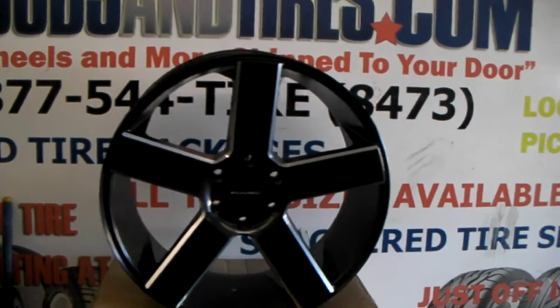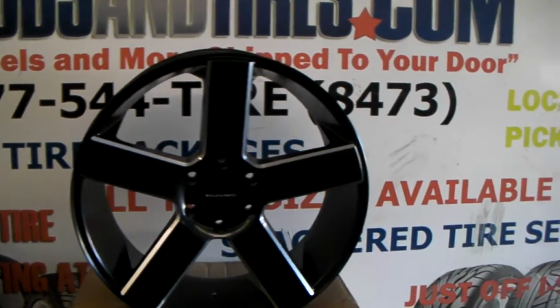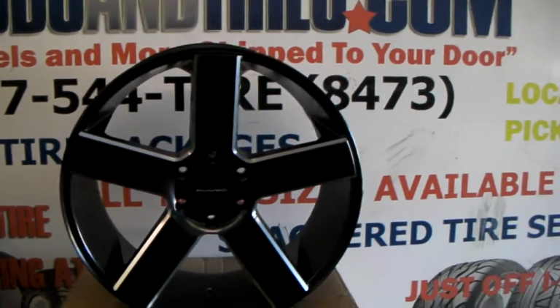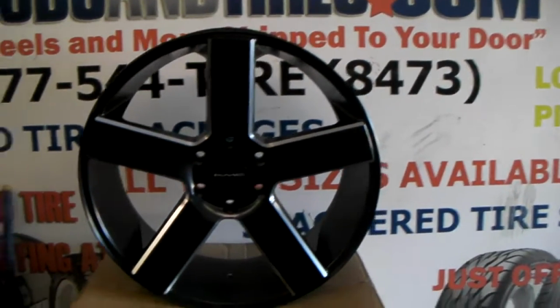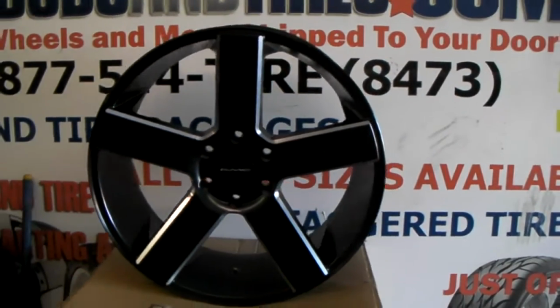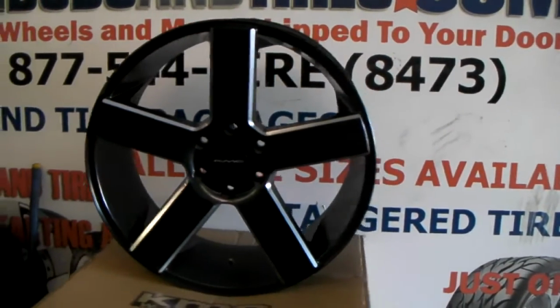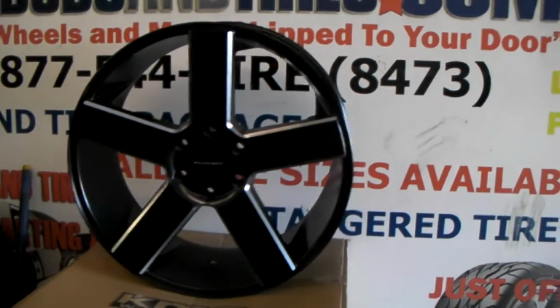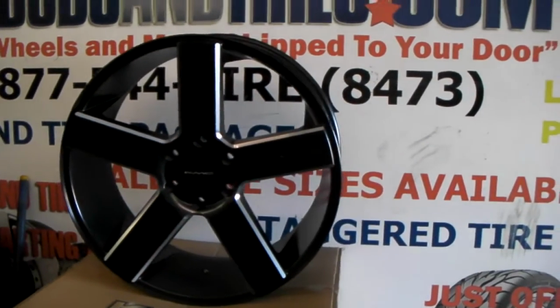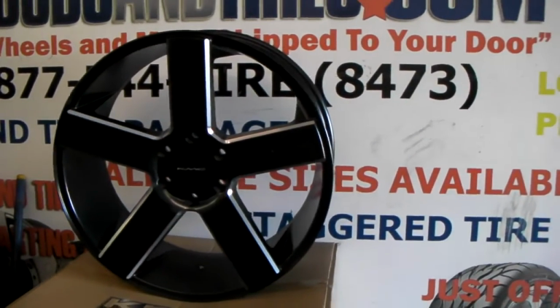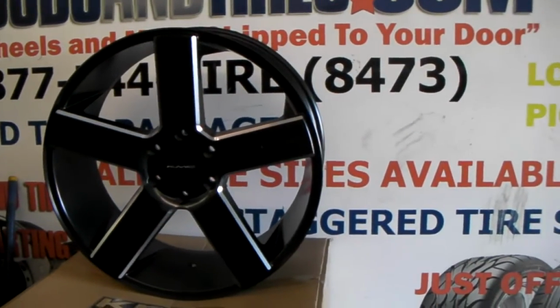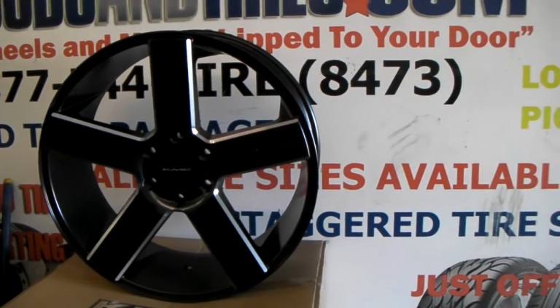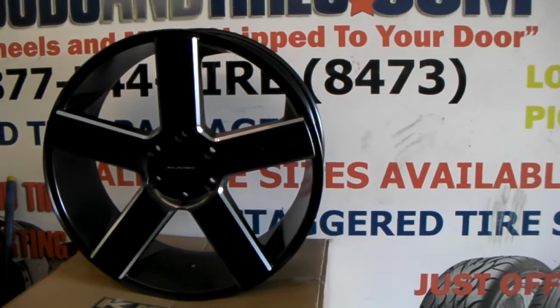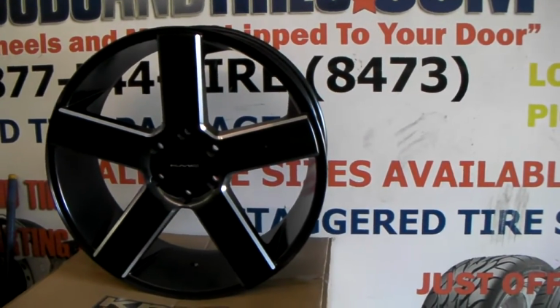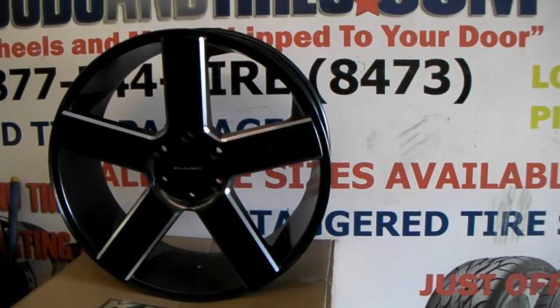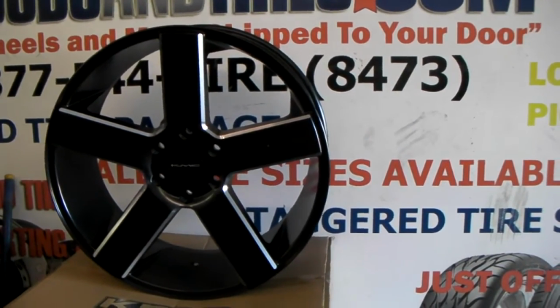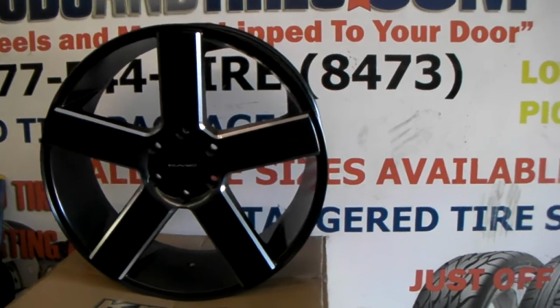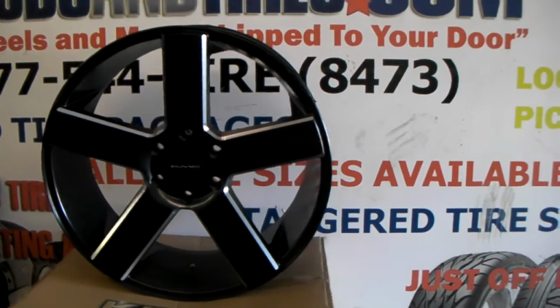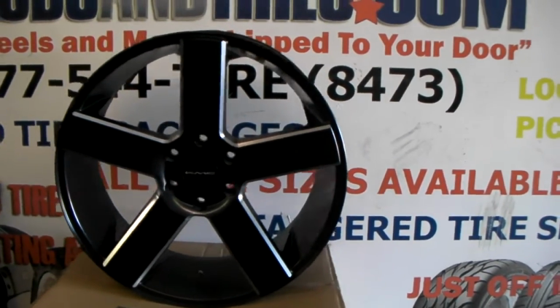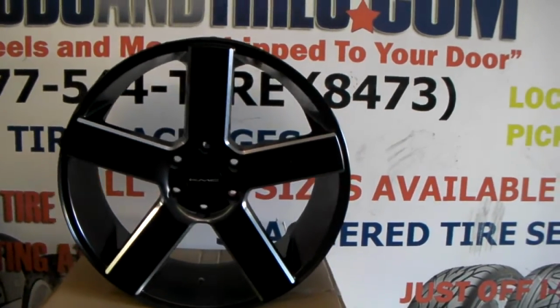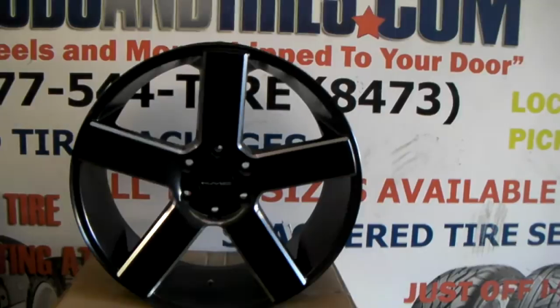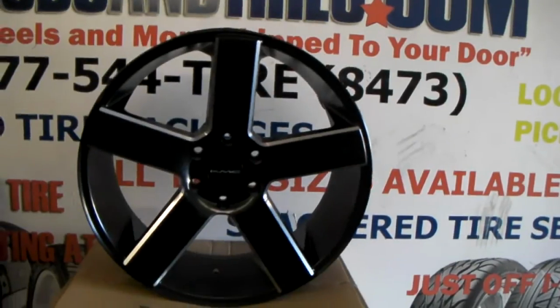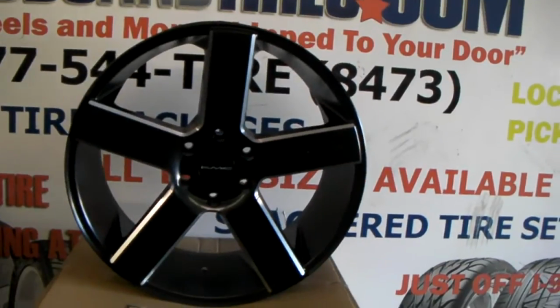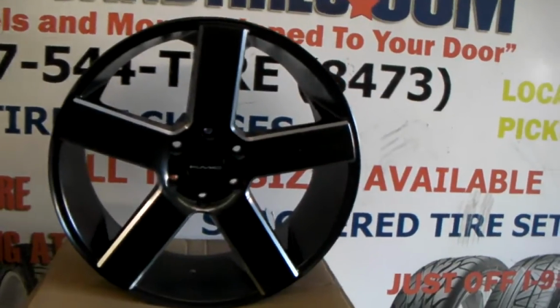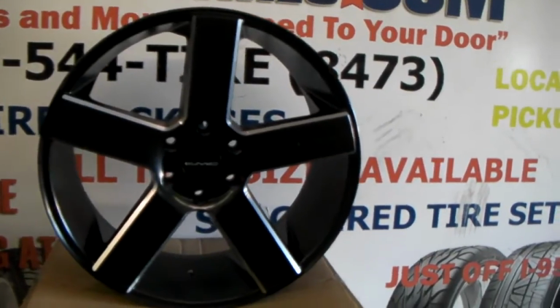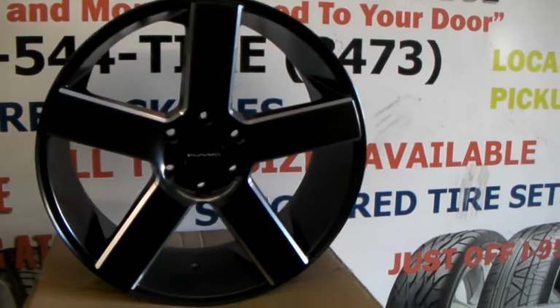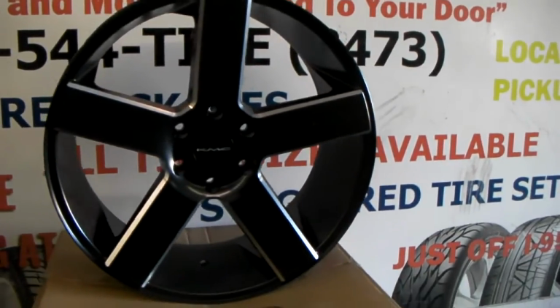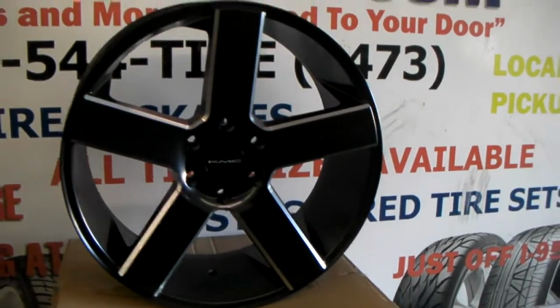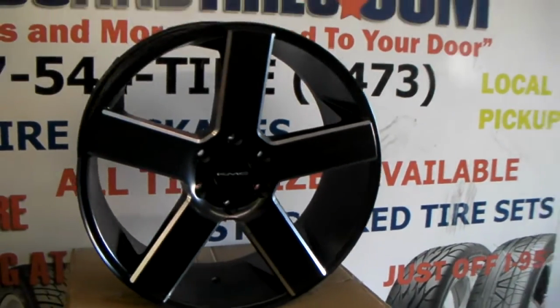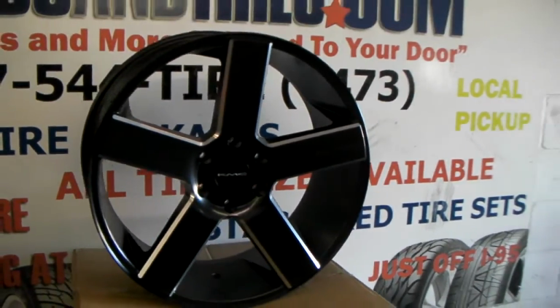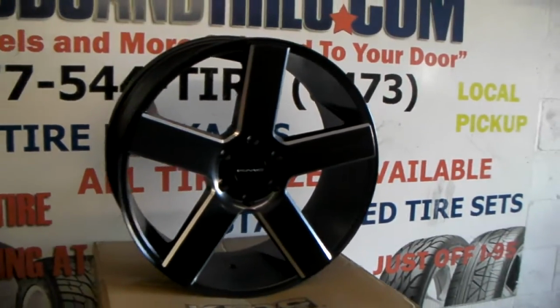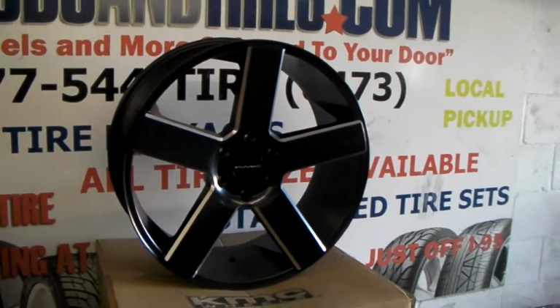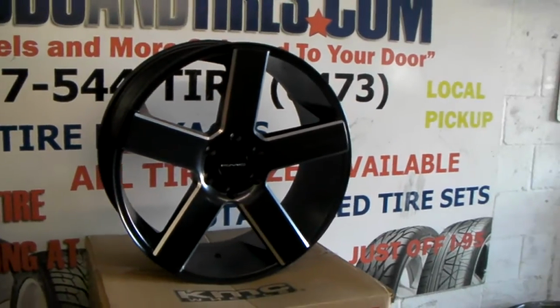This is the 22 by nine and a half. Also comes in 24 and 26. Fits six lug and five lug fitments.